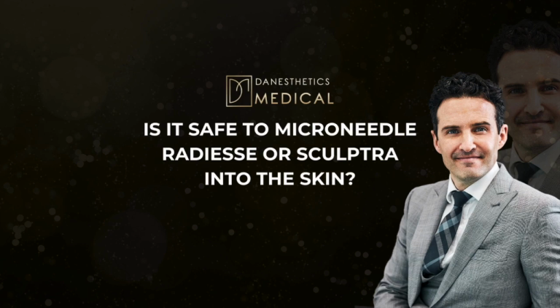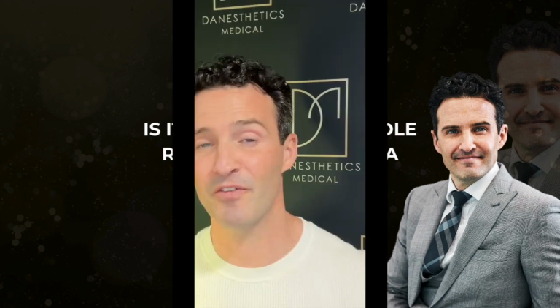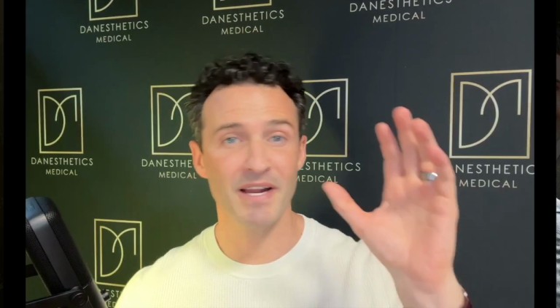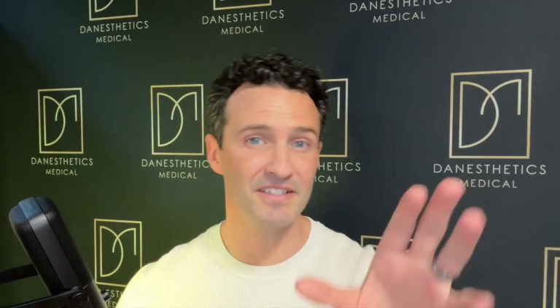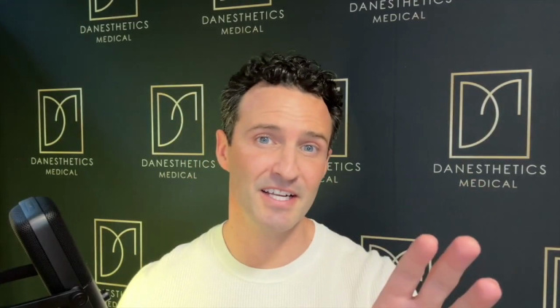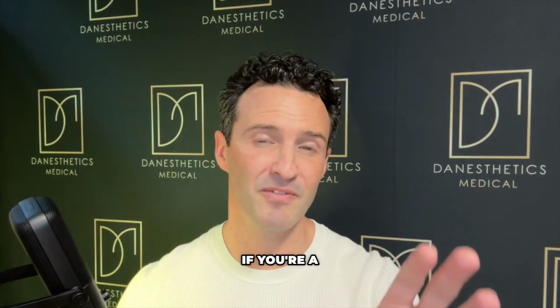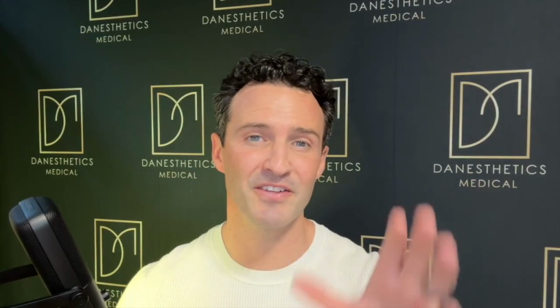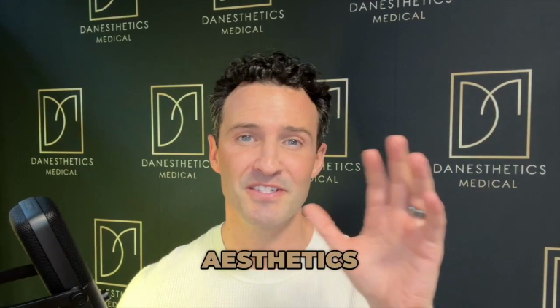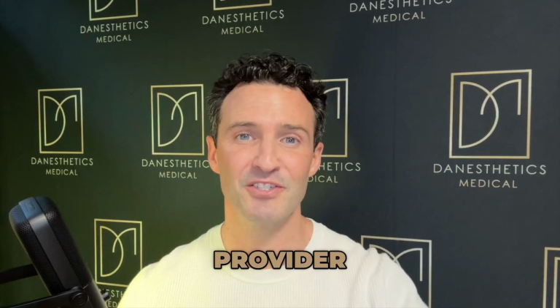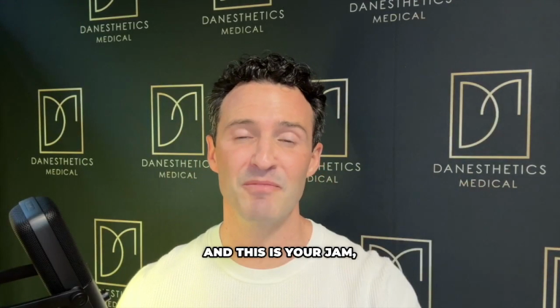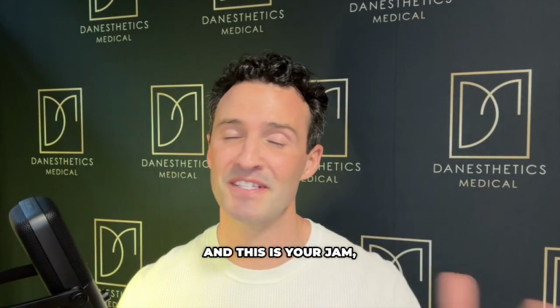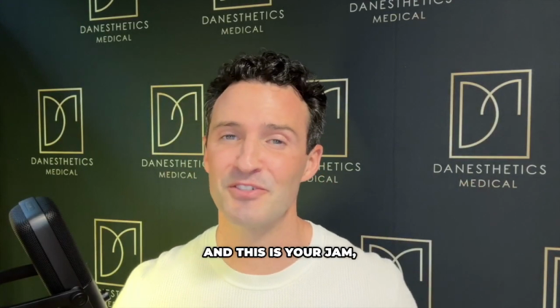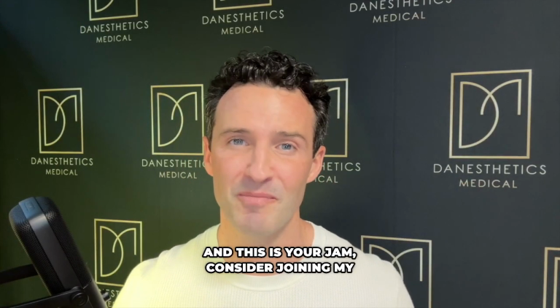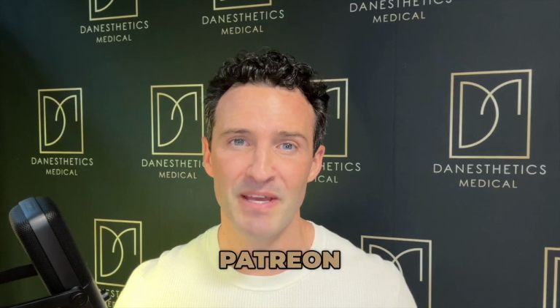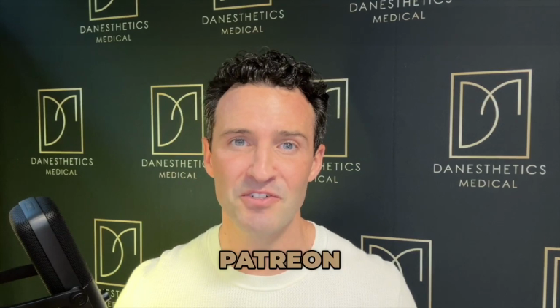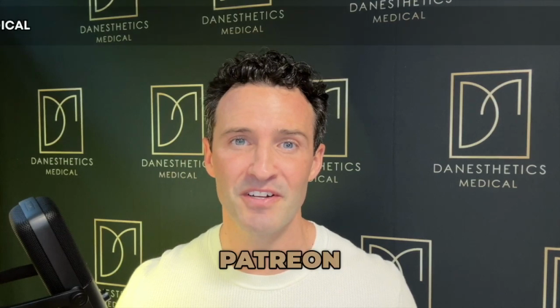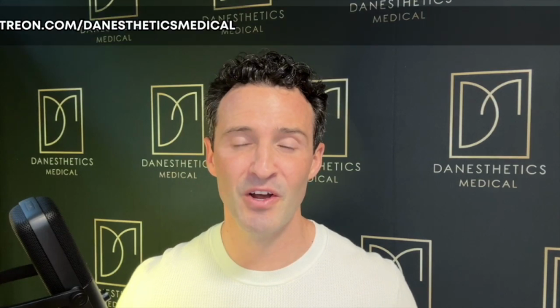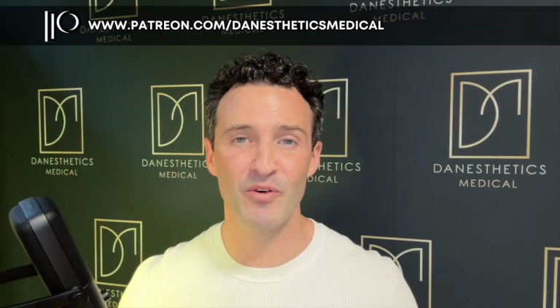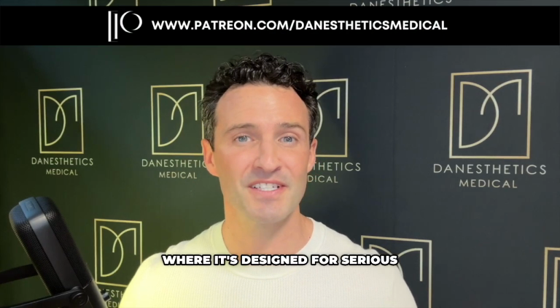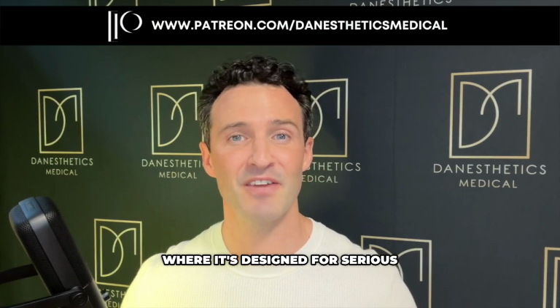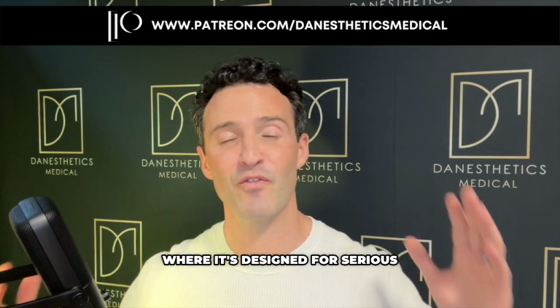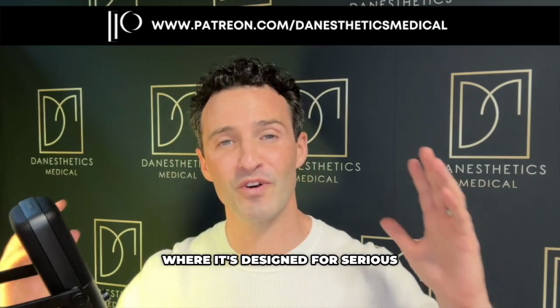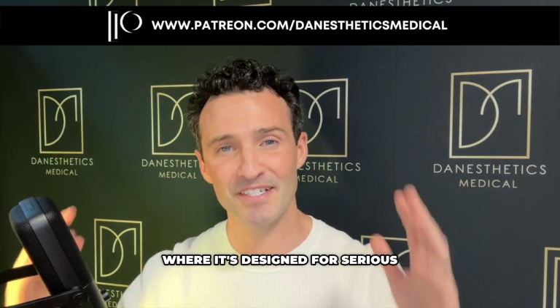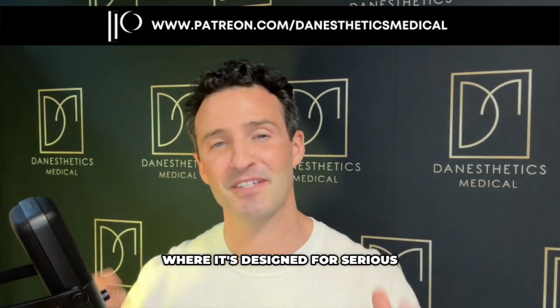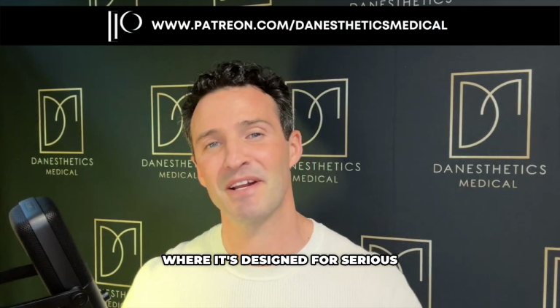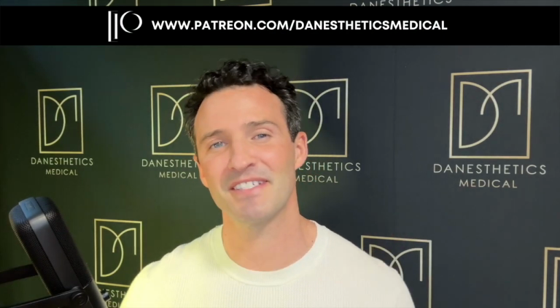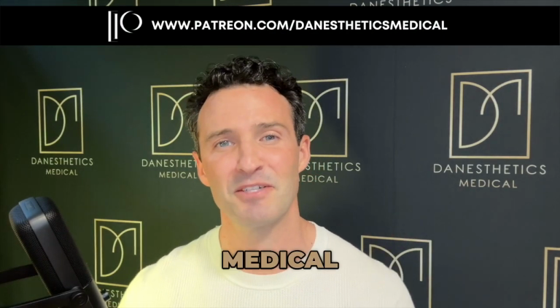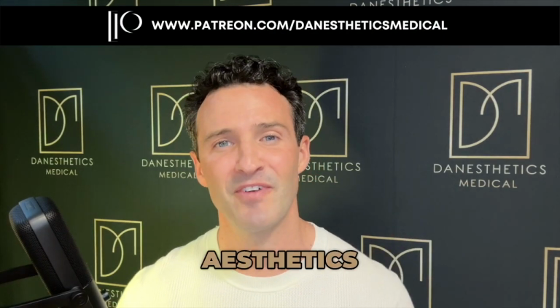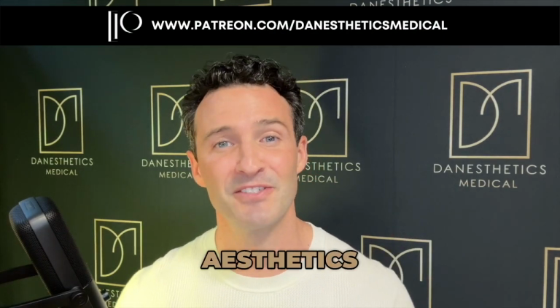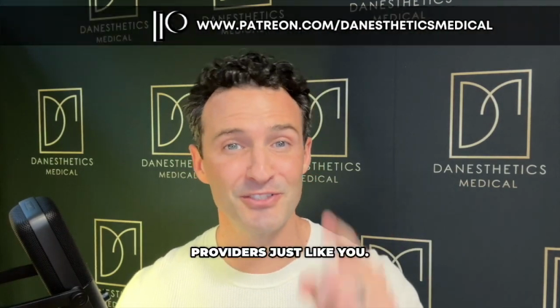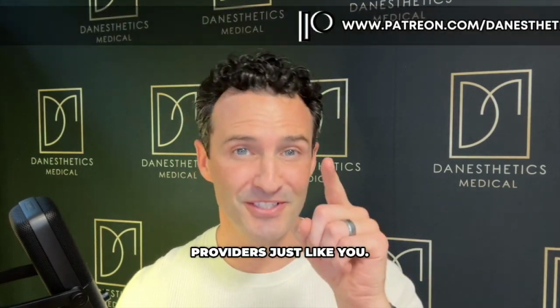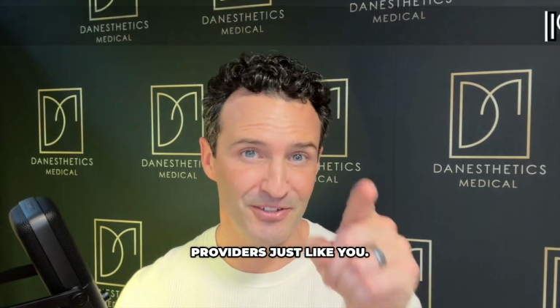If you're a medical aesthetics provider and this is your jam, consider joining my Patreon, where it's designed for serious medical aesthetics providers just like you.